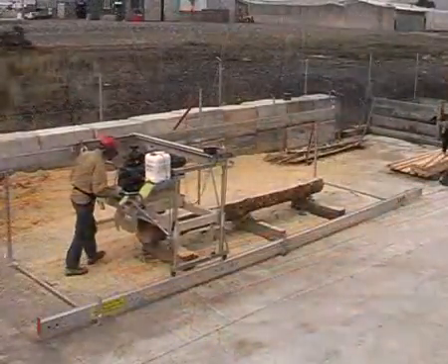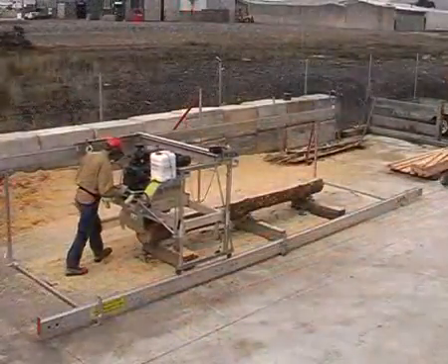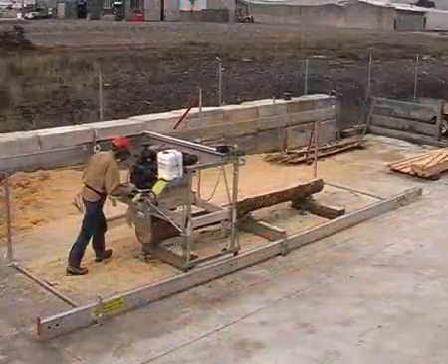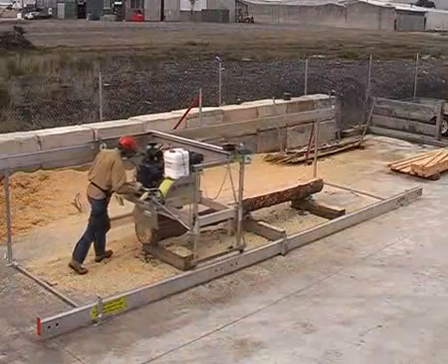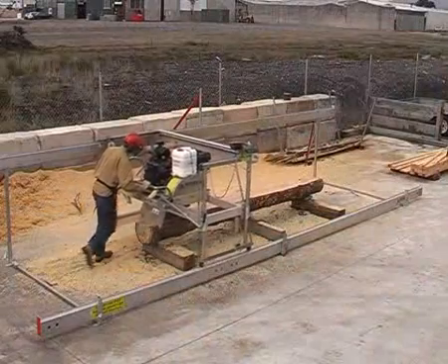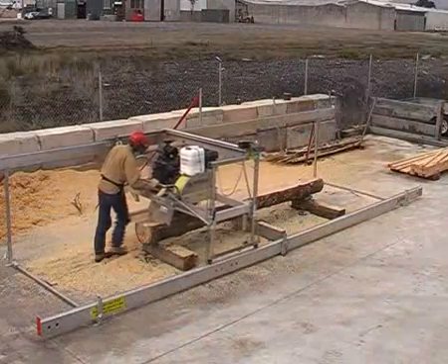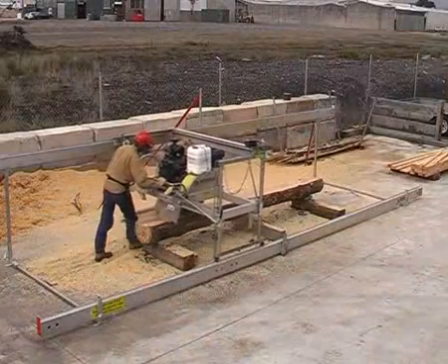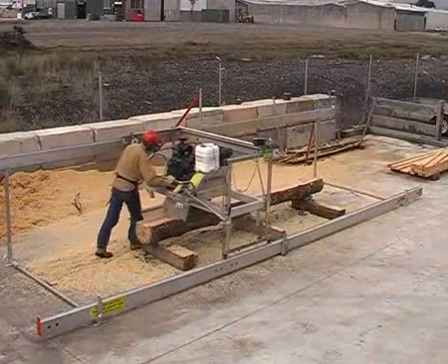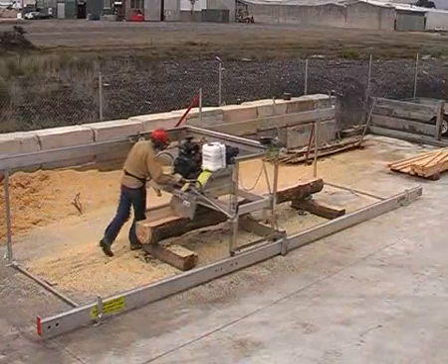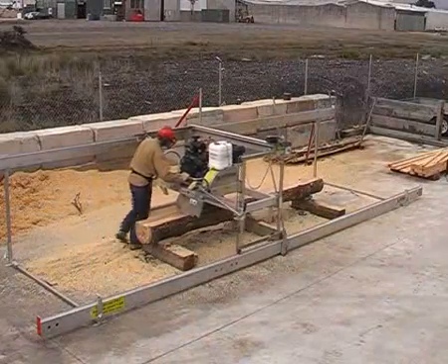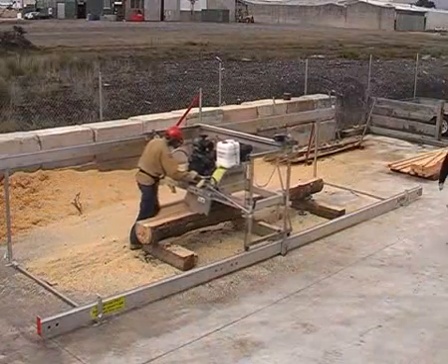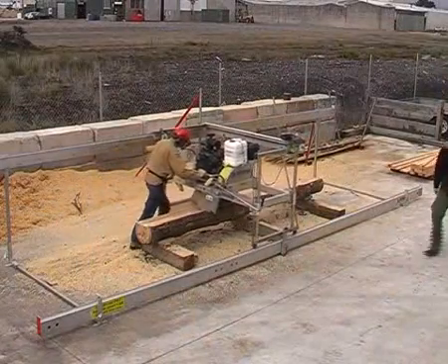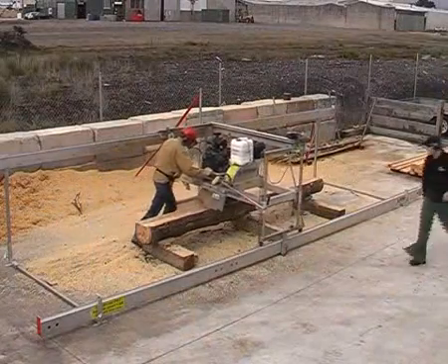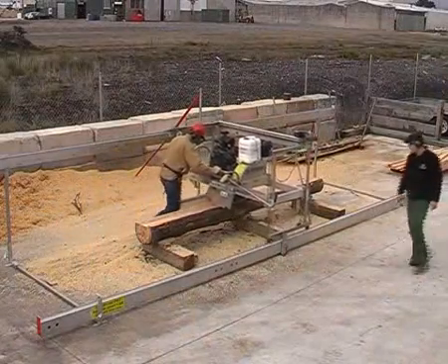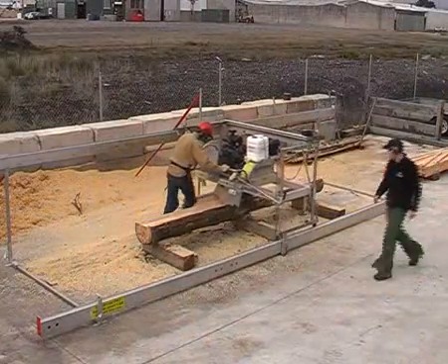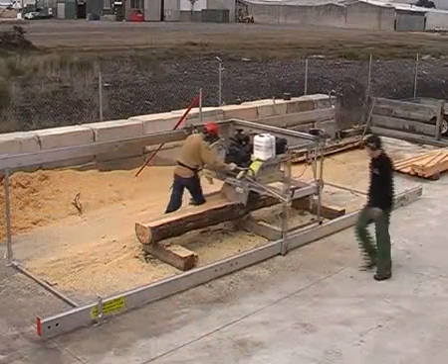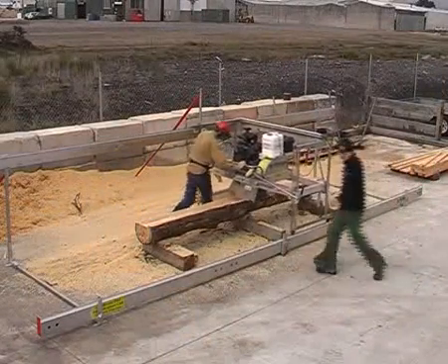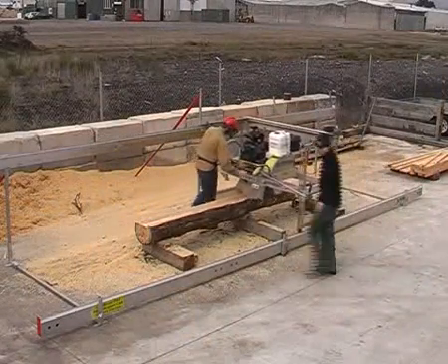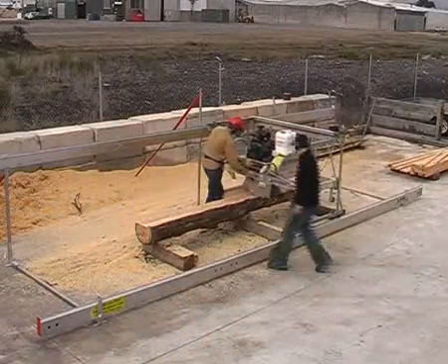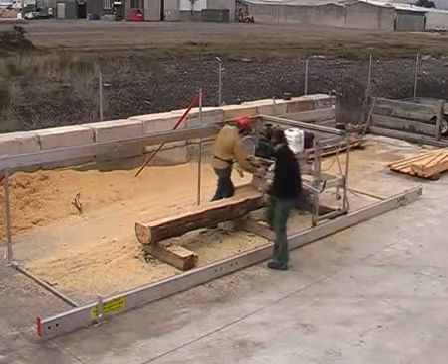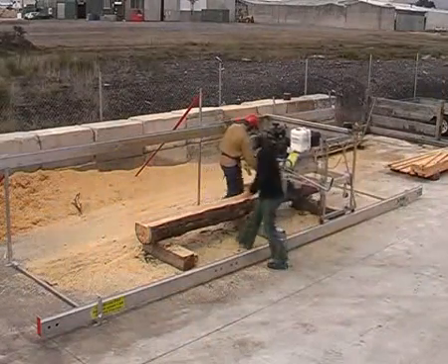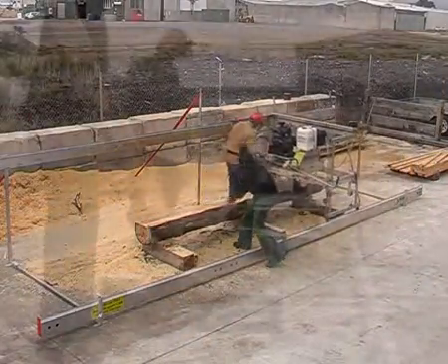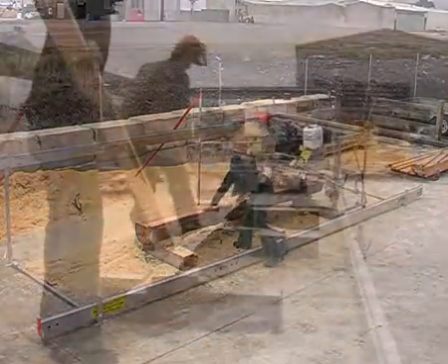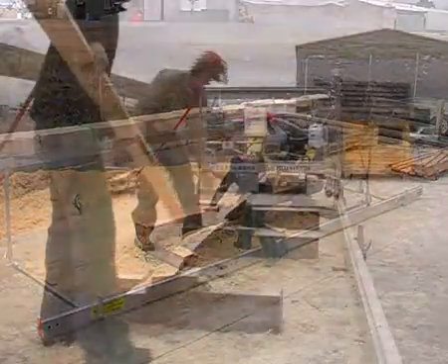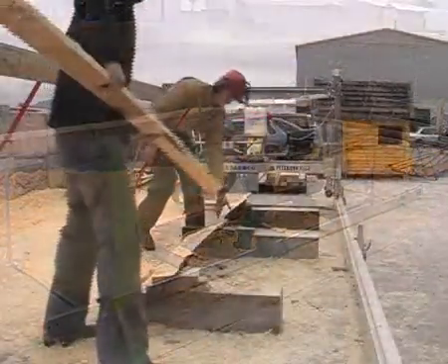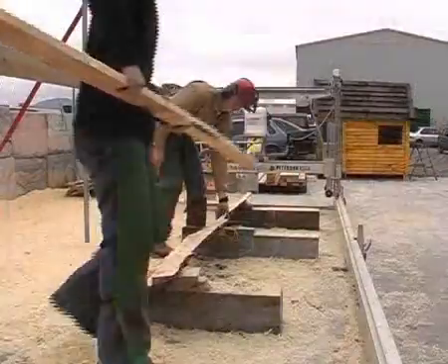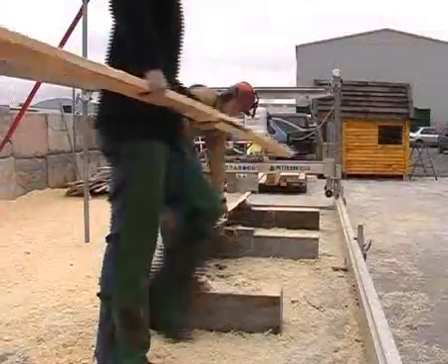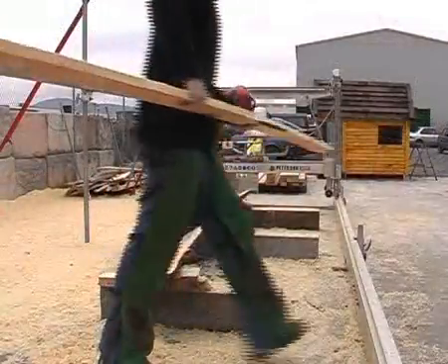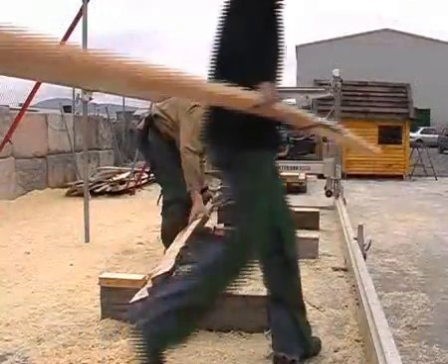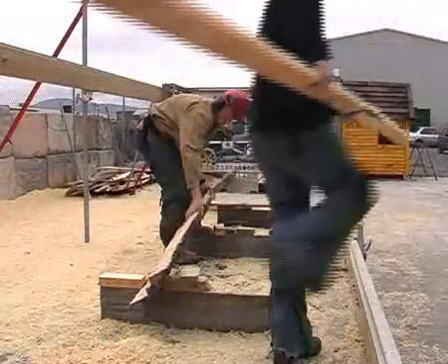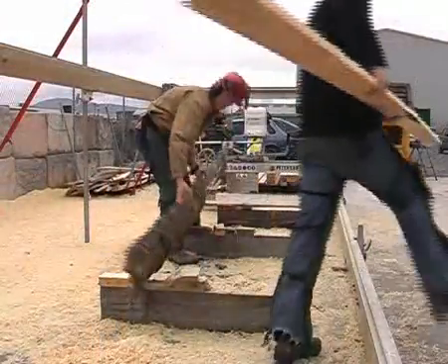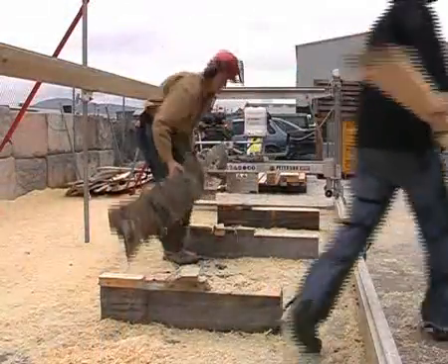Now the process continues, as the log is milled one layer at a time, until nothing but the waste of the bottom slab remains.